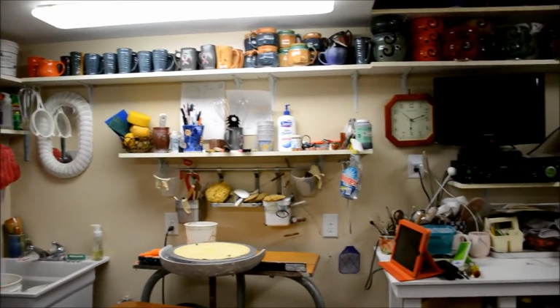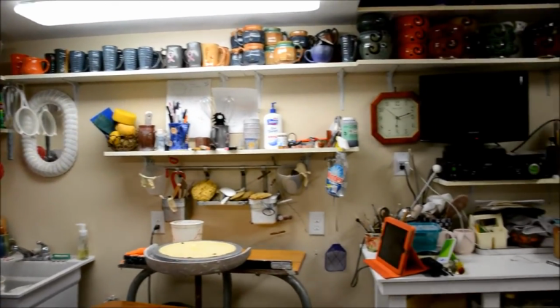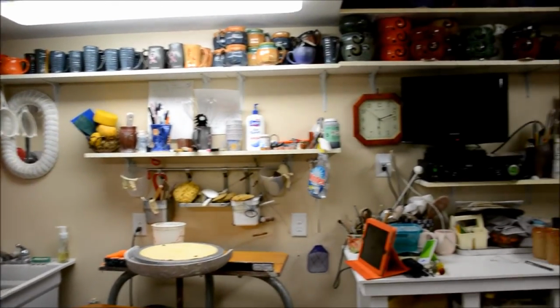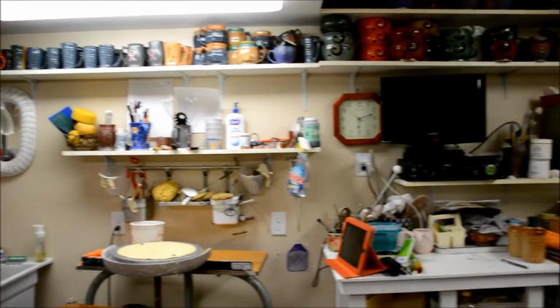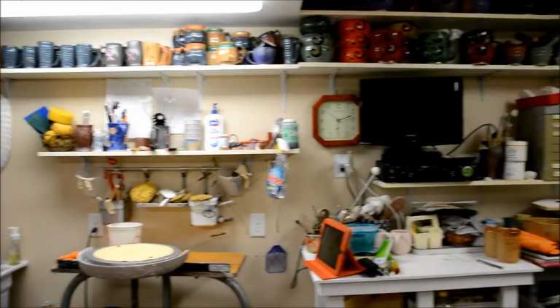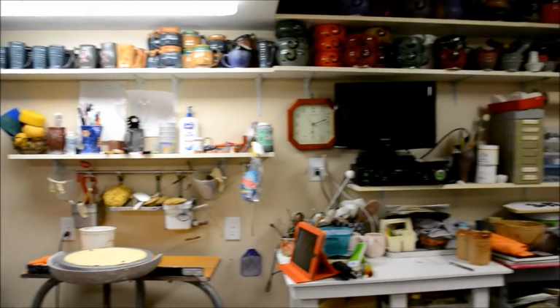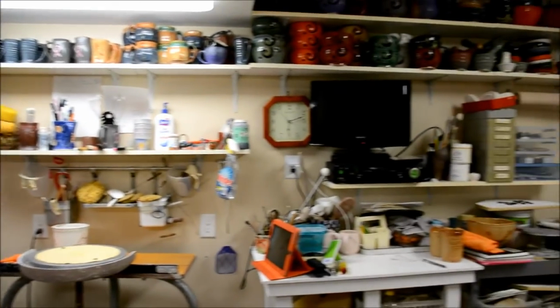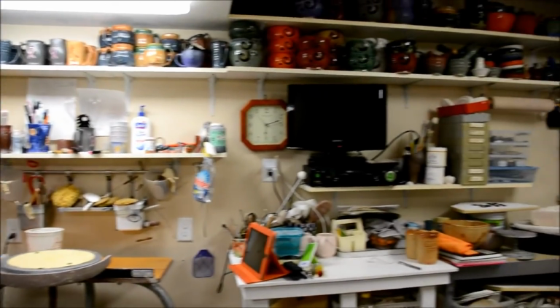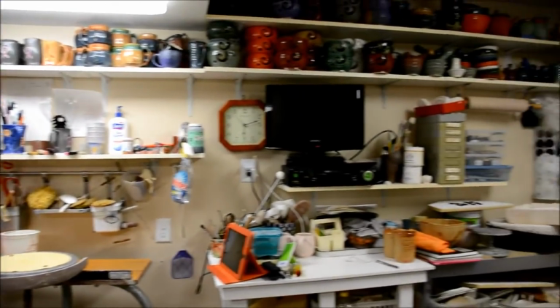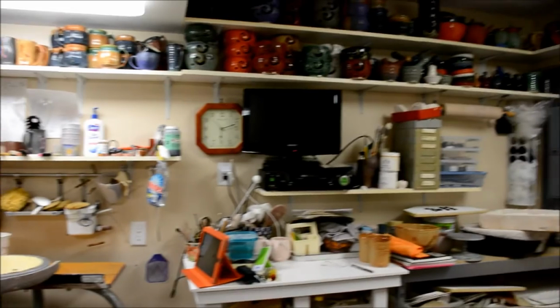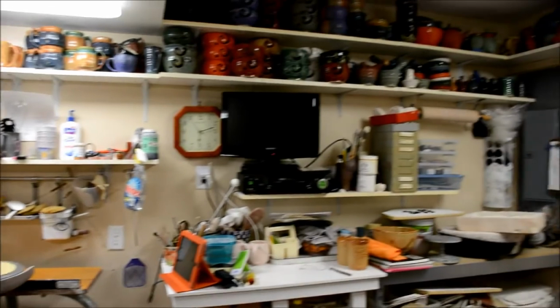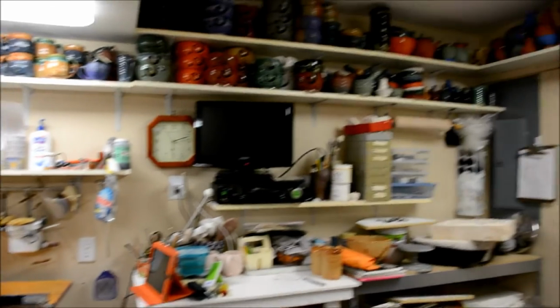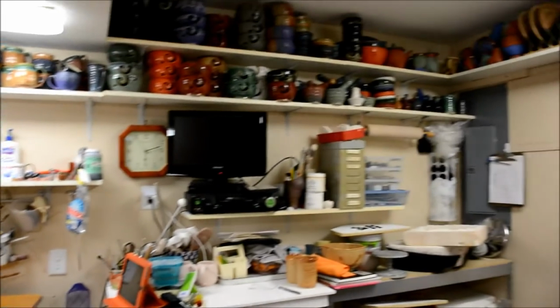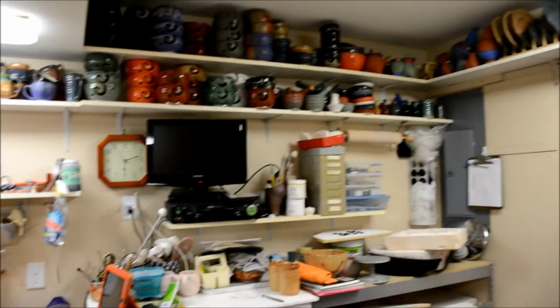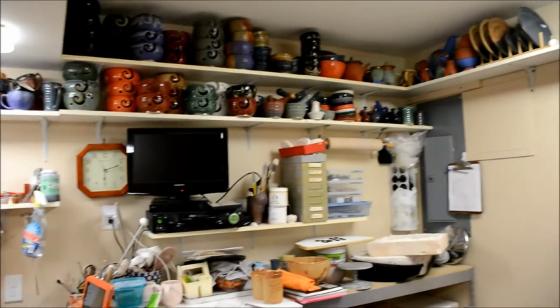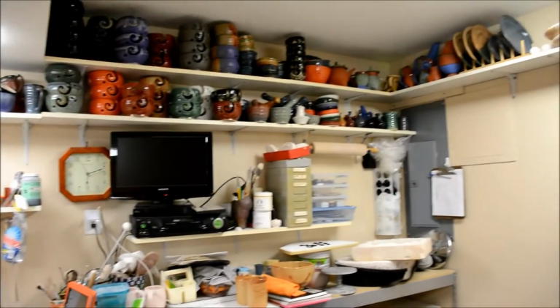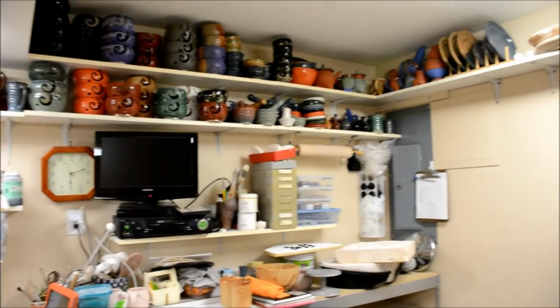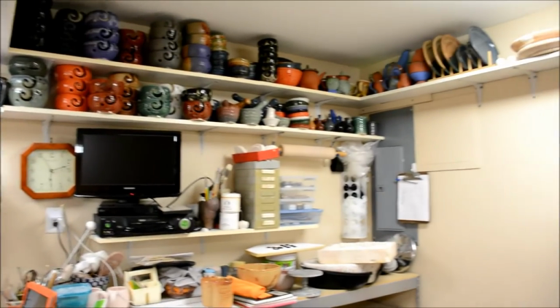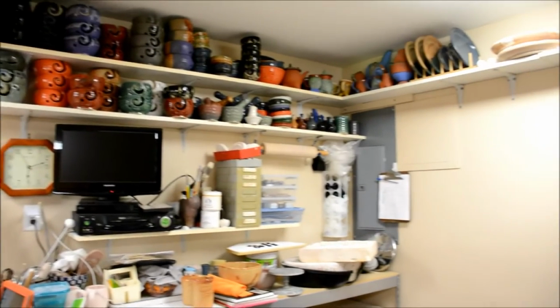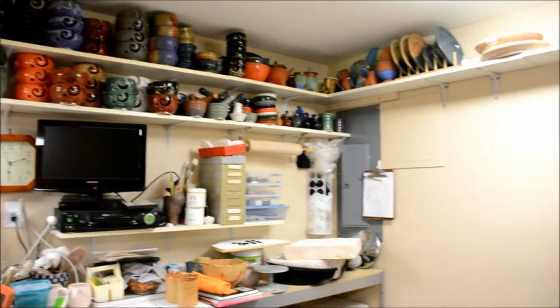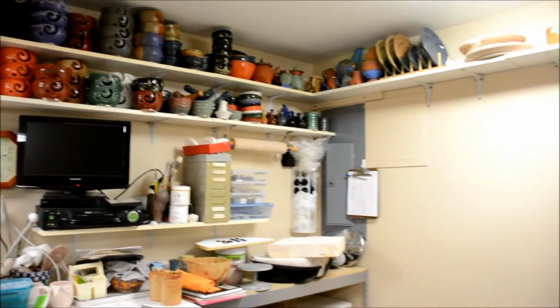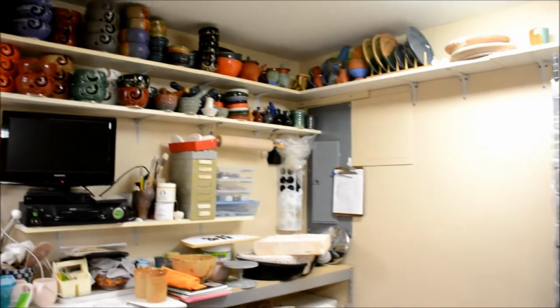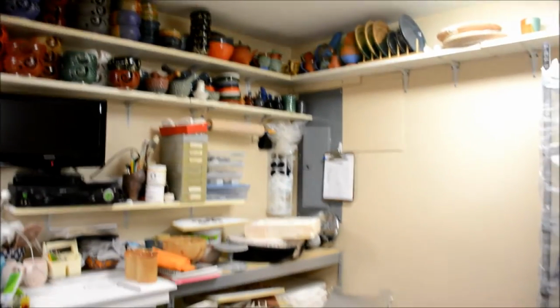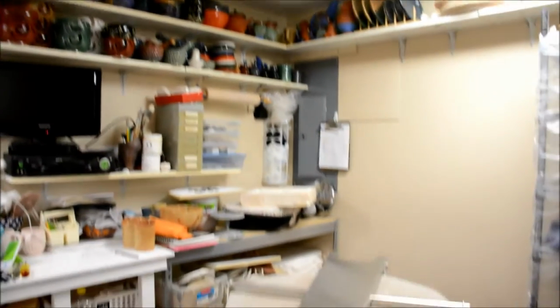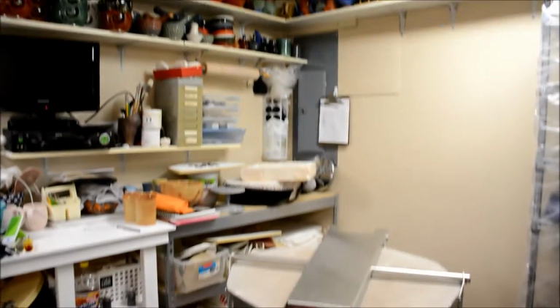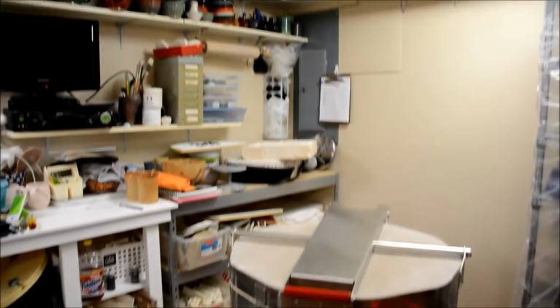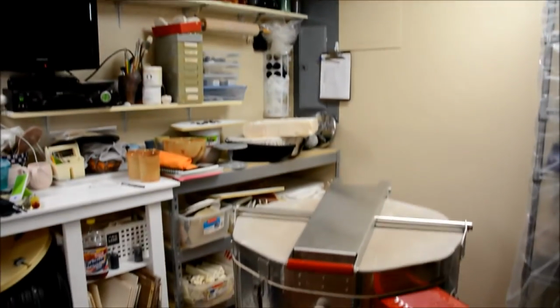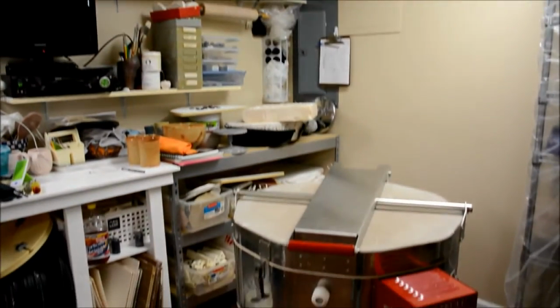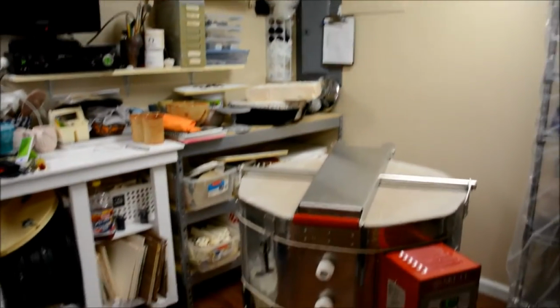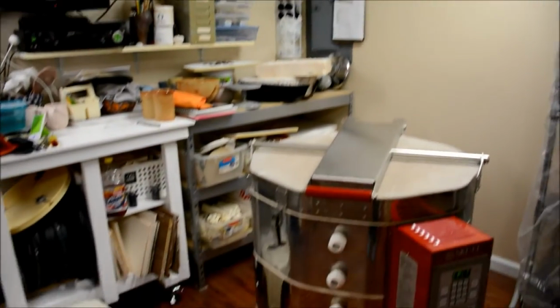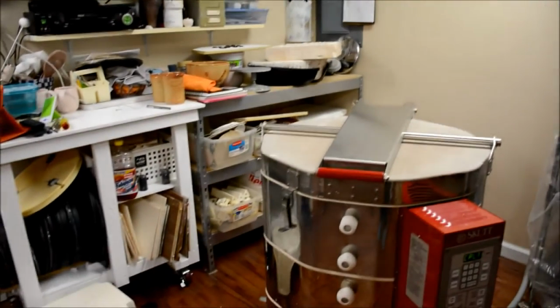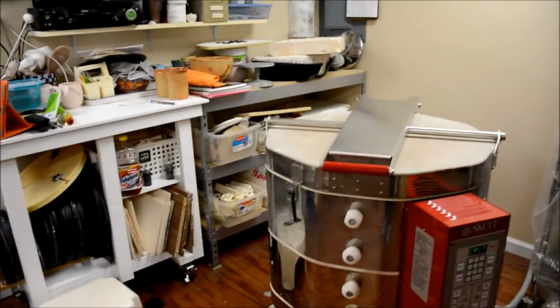You can see that I have shelving up near the ceiling. I've got my kiln.